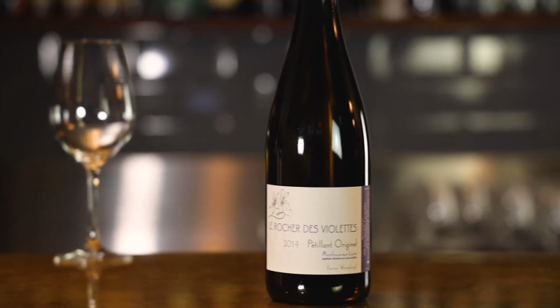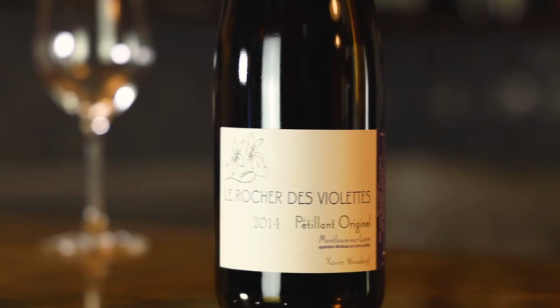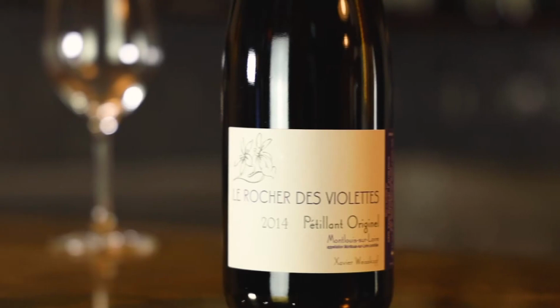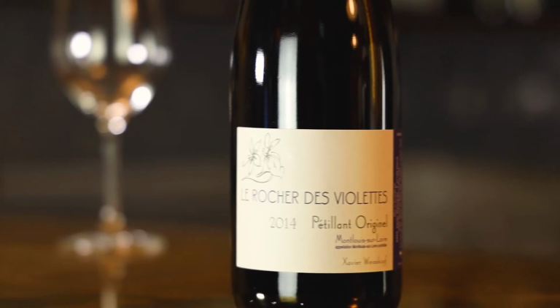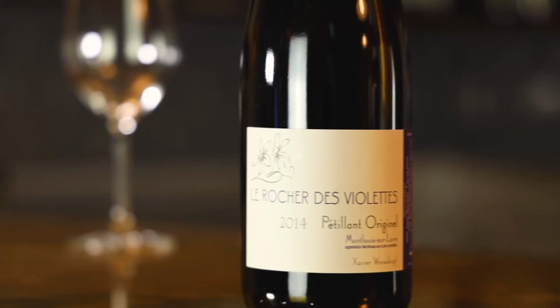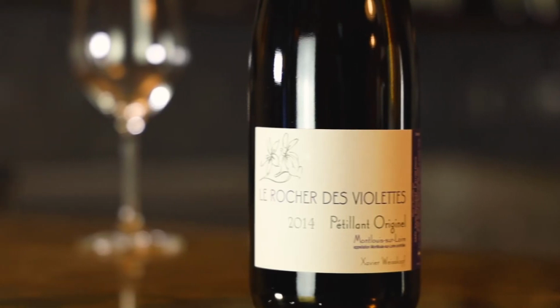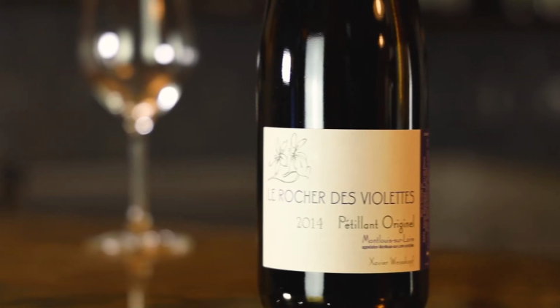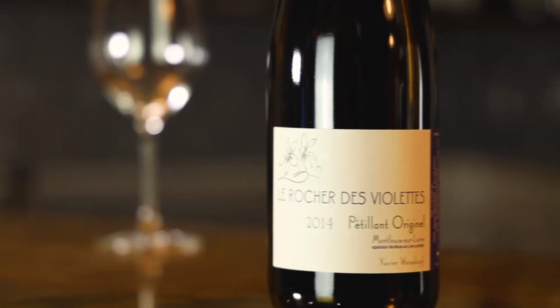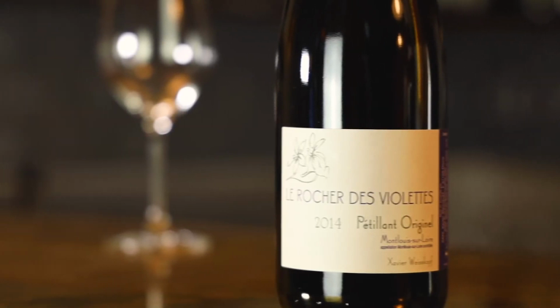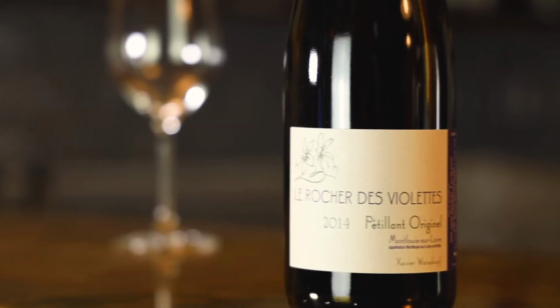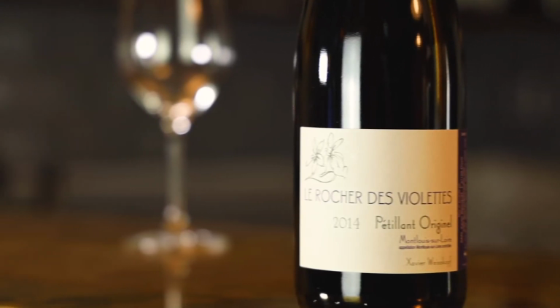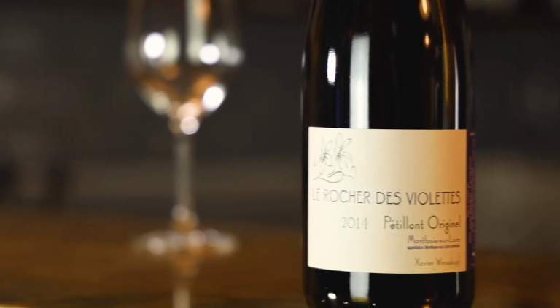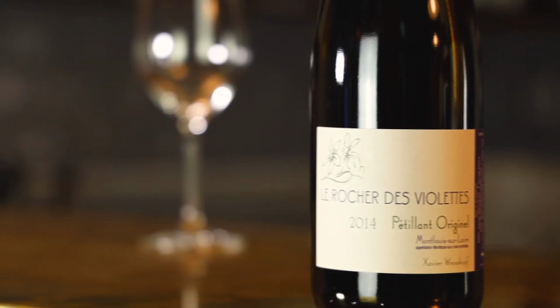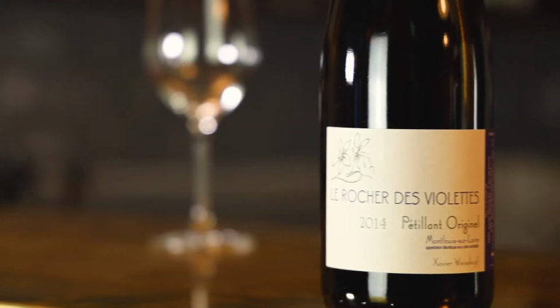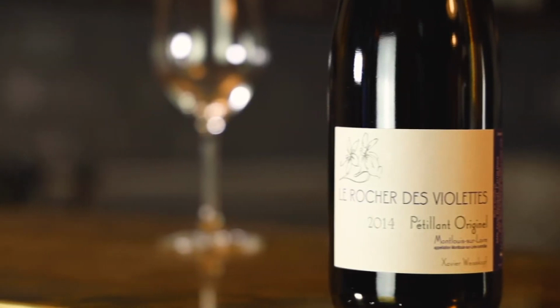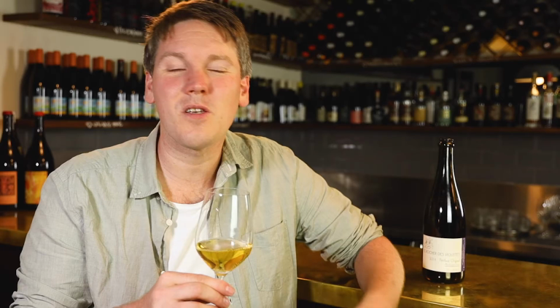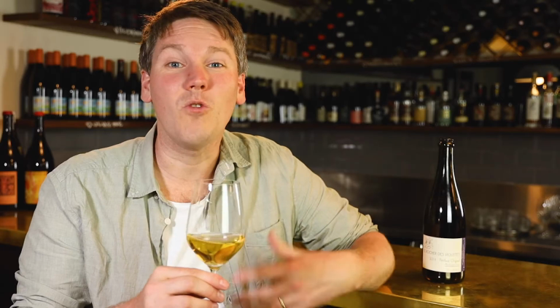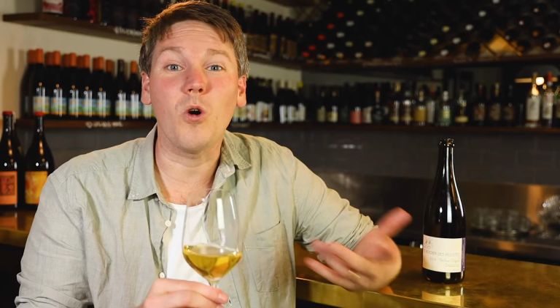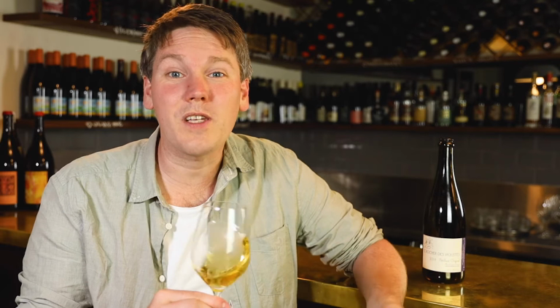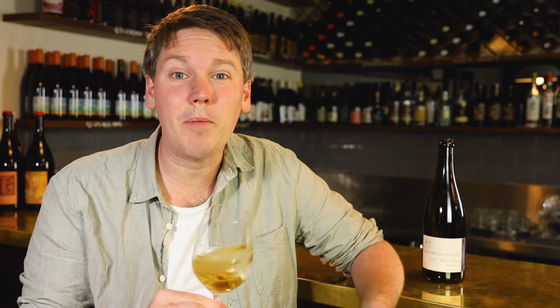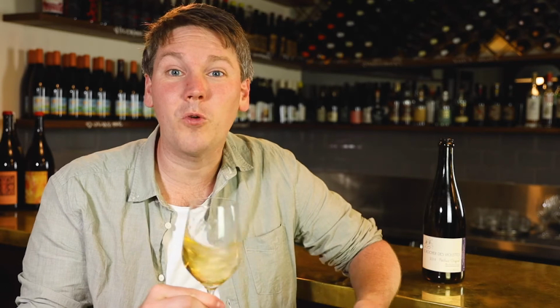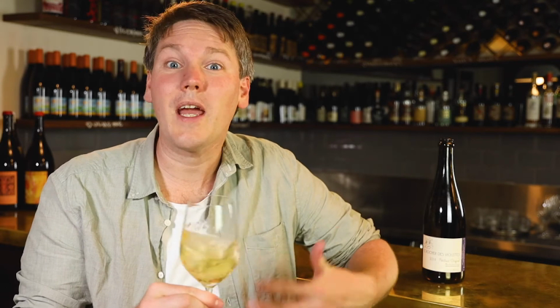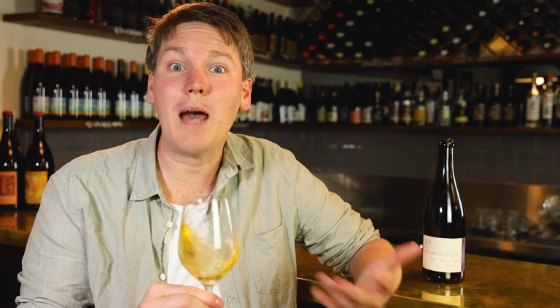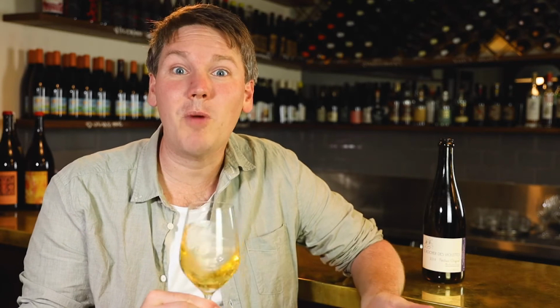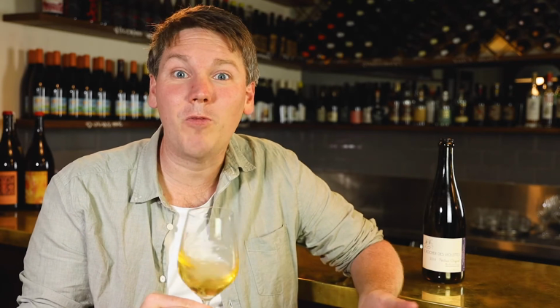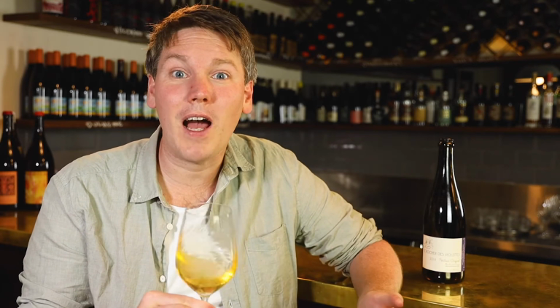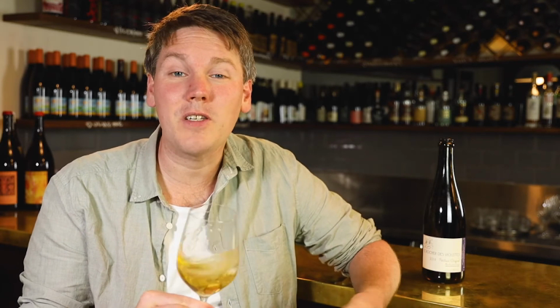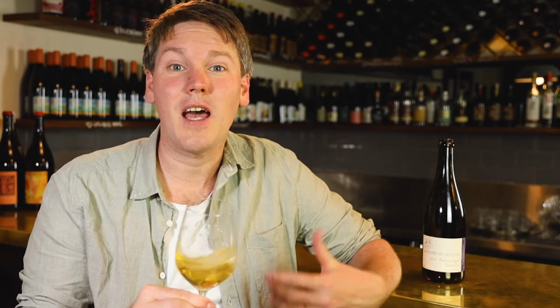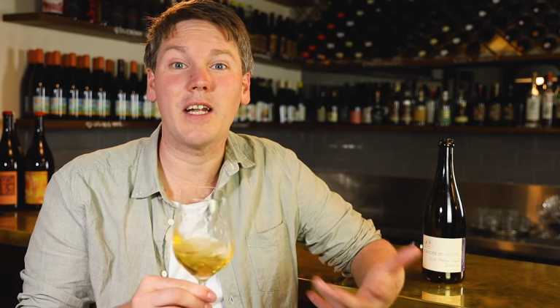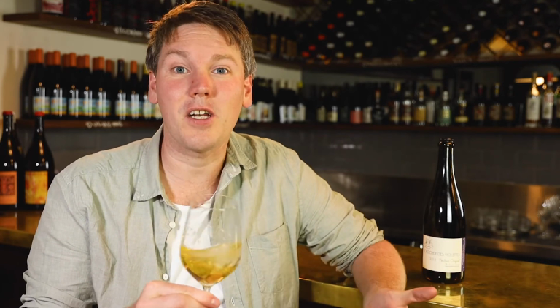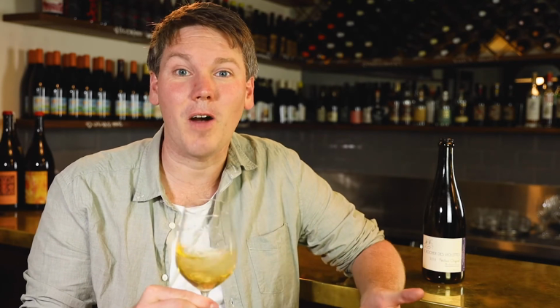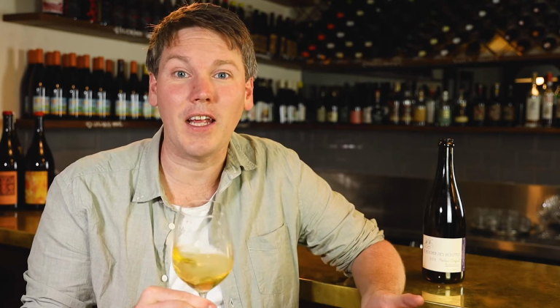Aromatically it's so complex — pear, quince, roasted apple, chamomile flowers, and a touch of honey.